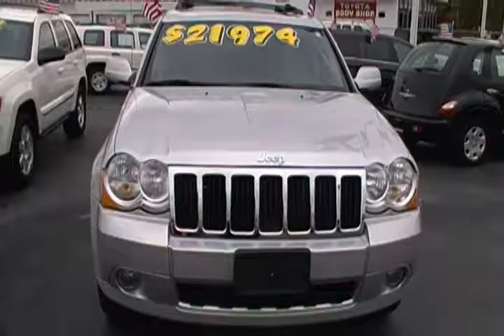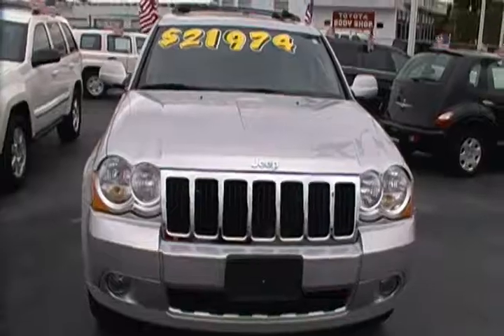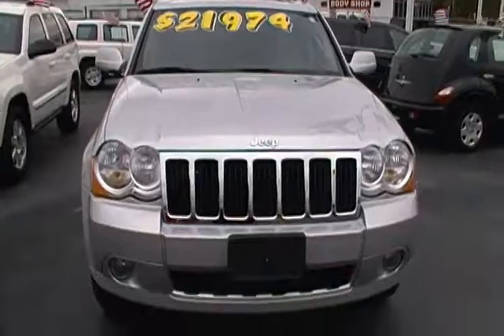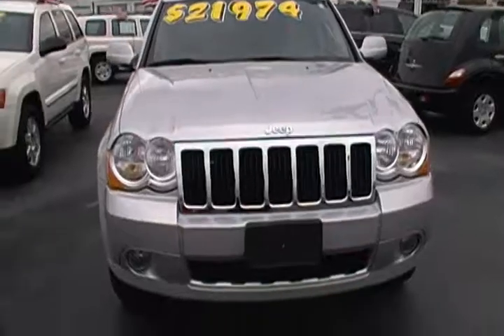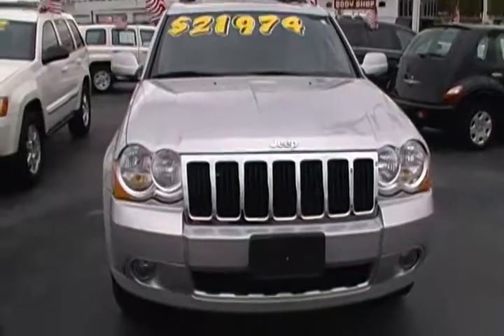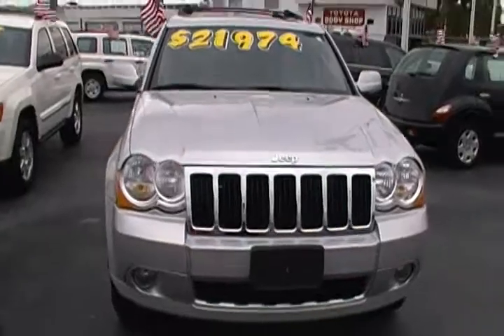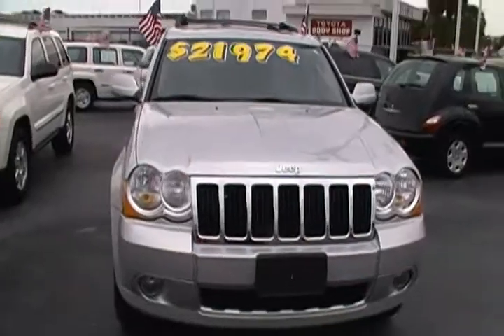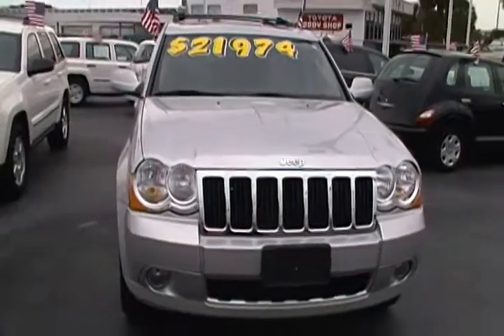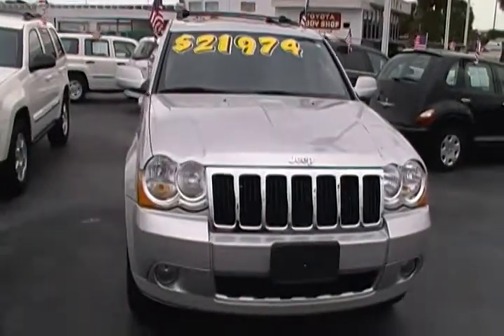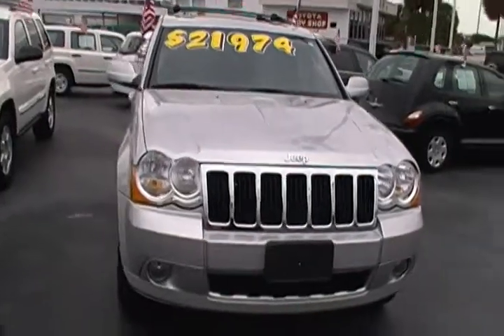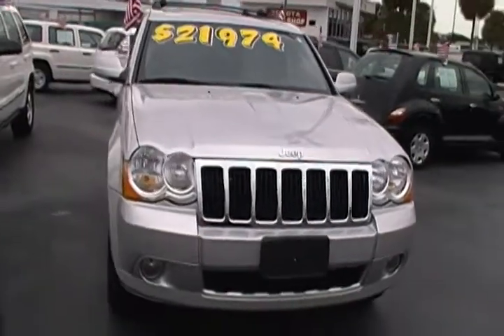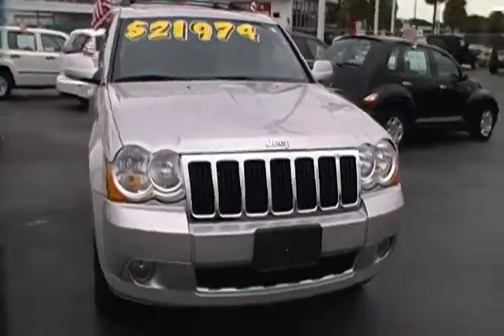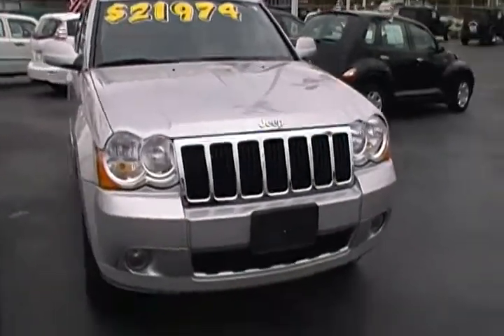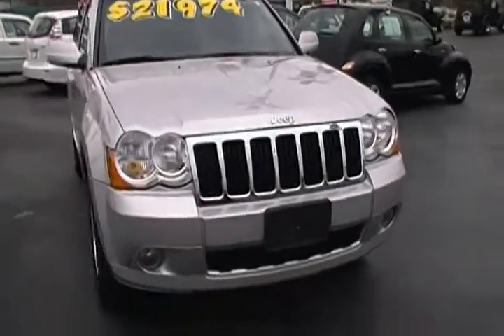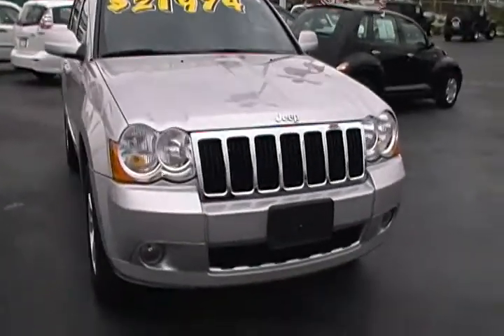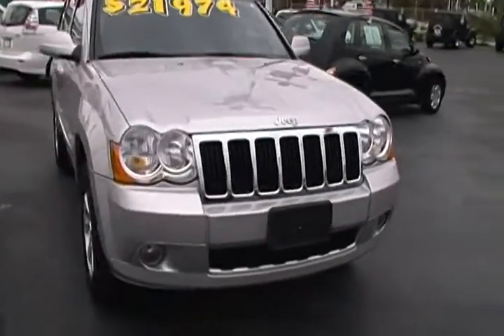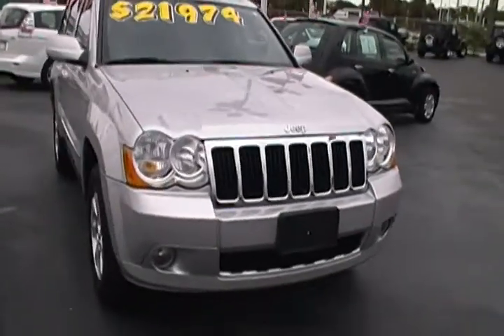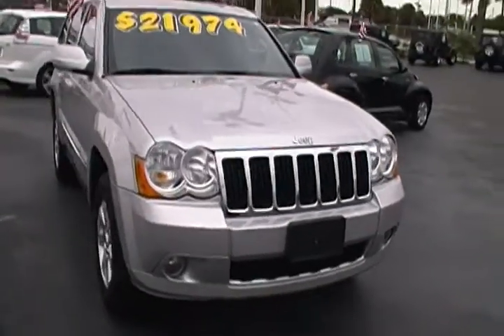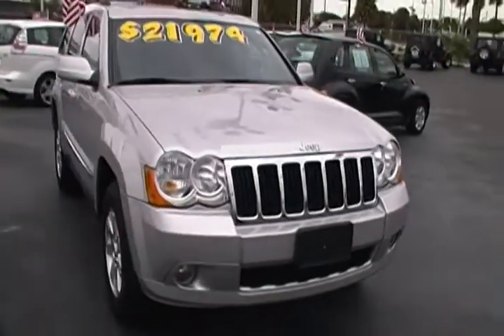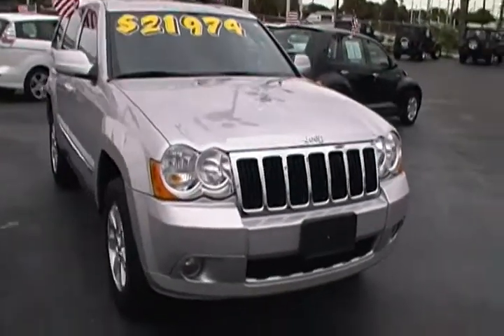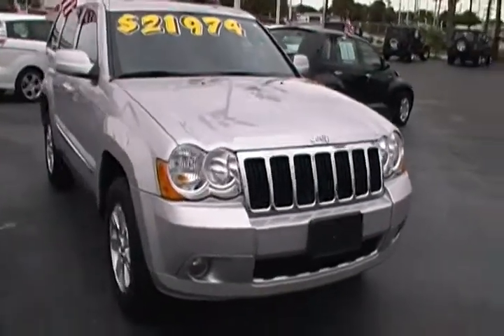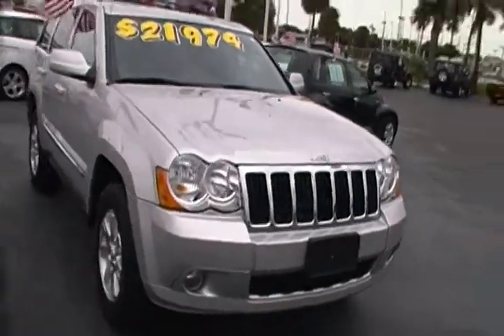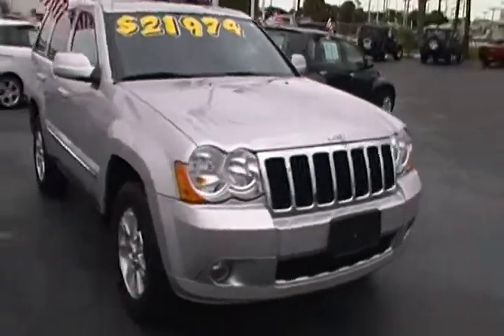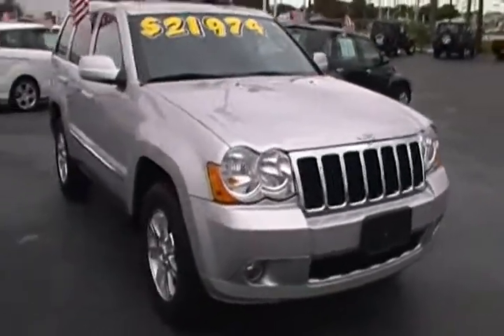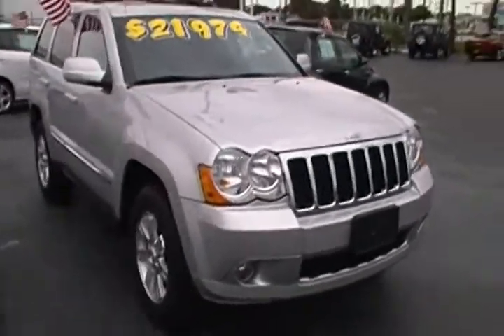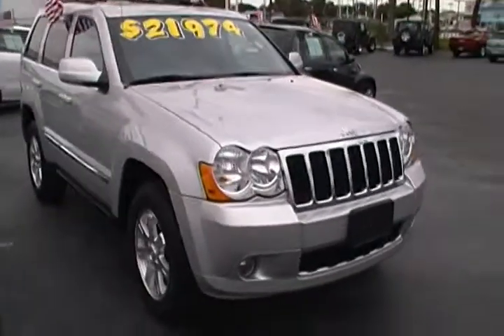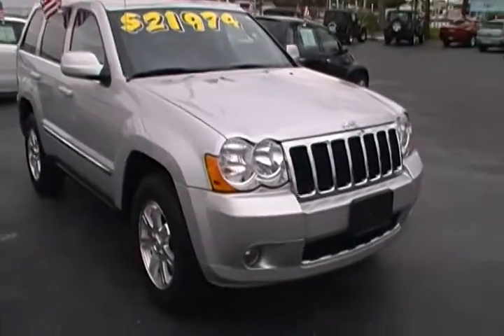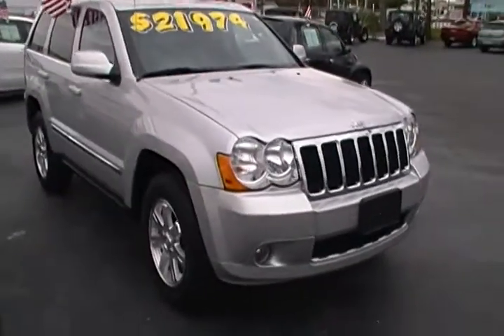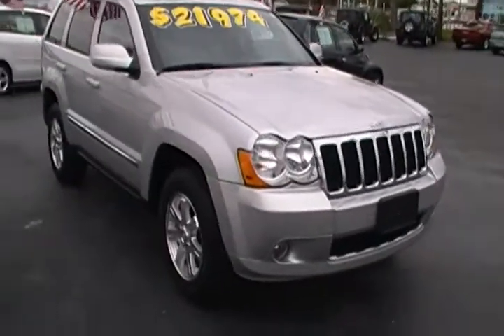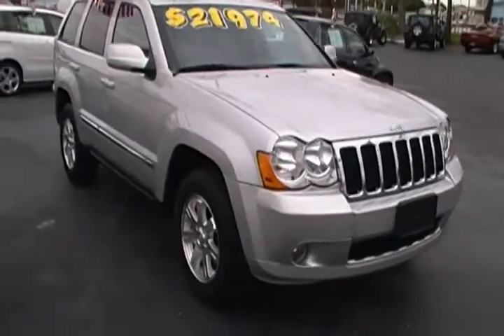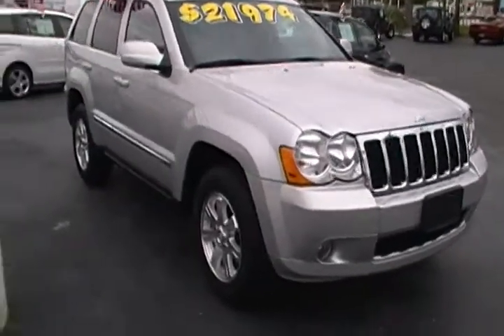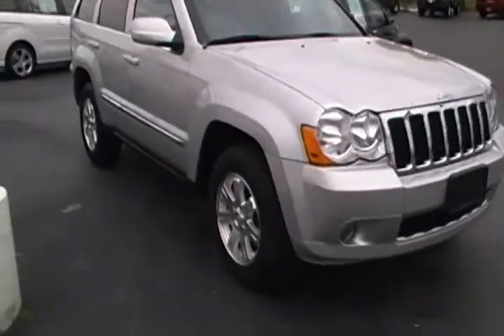Folks here at Hotline Chrysler Jeep, we have your day. This is a 2008 Jeep Grand Cherokee Laredo.